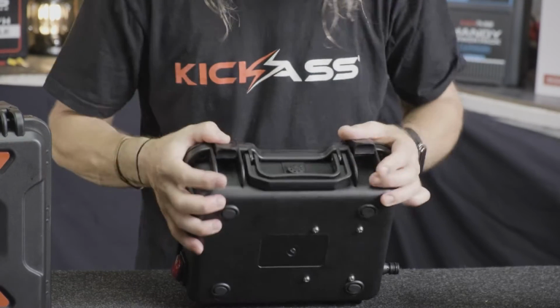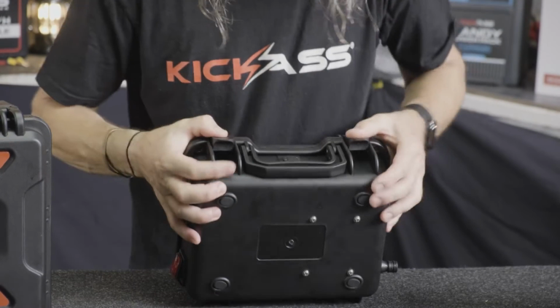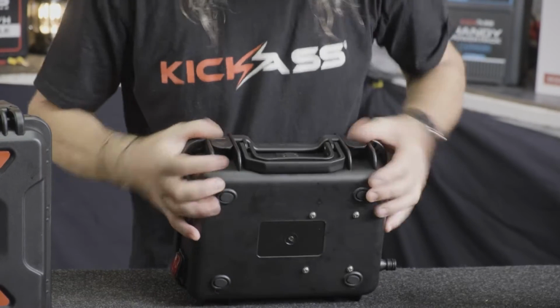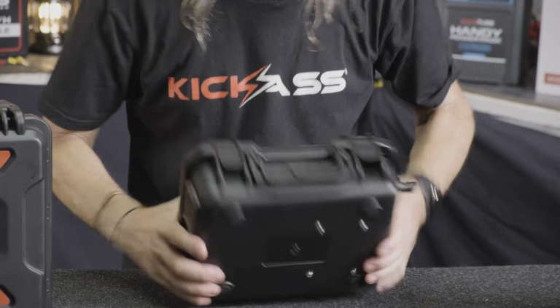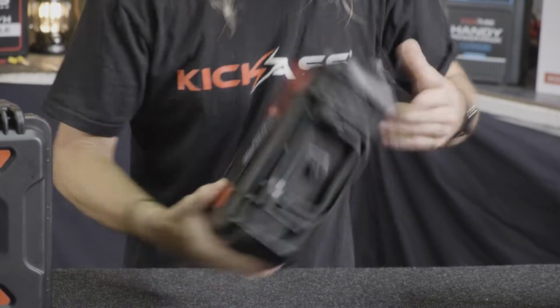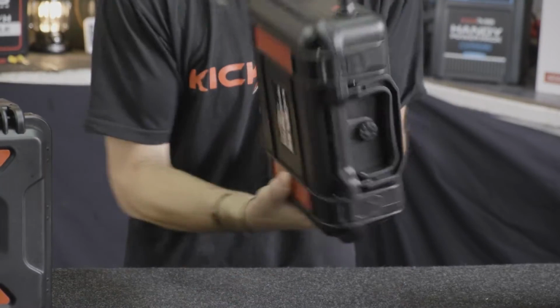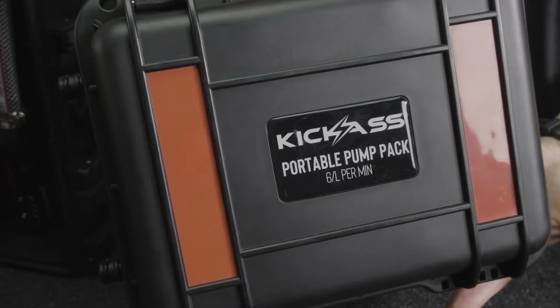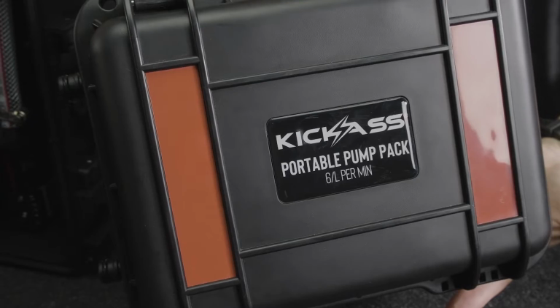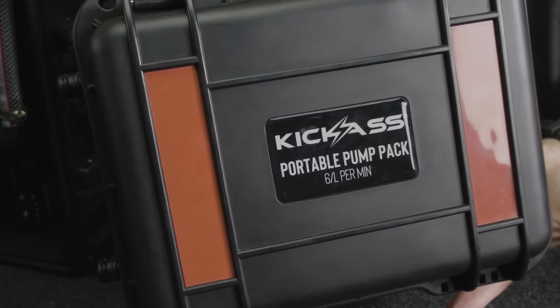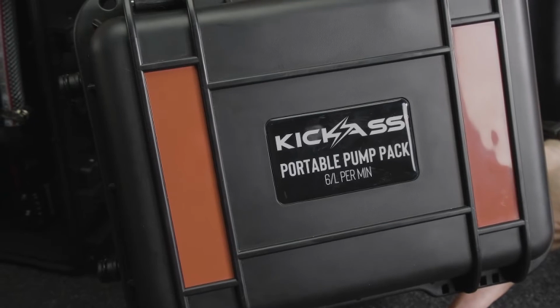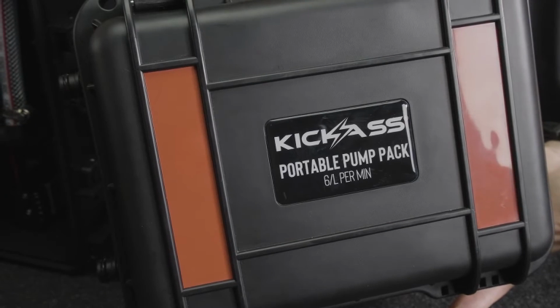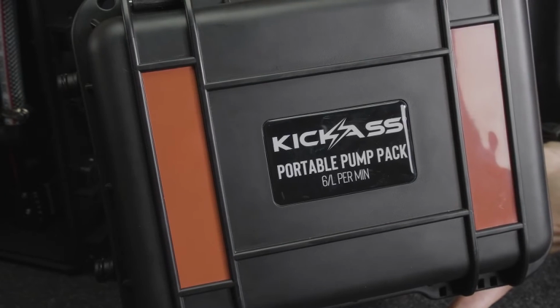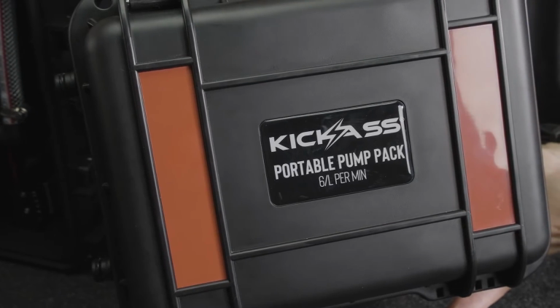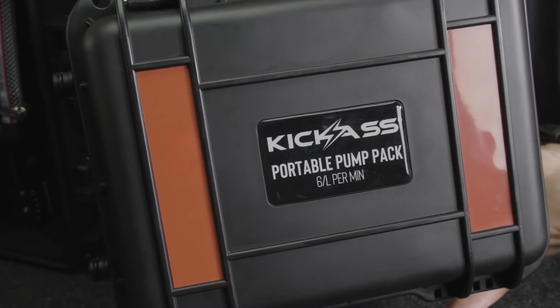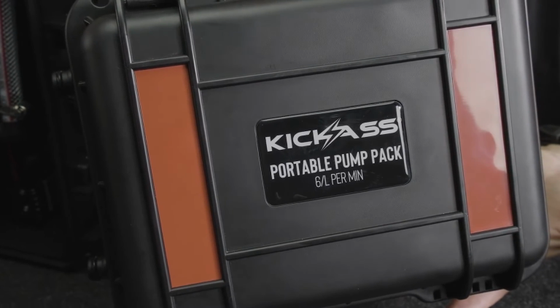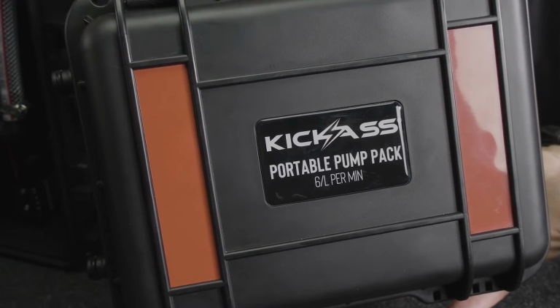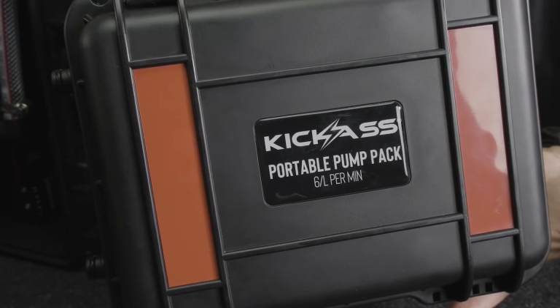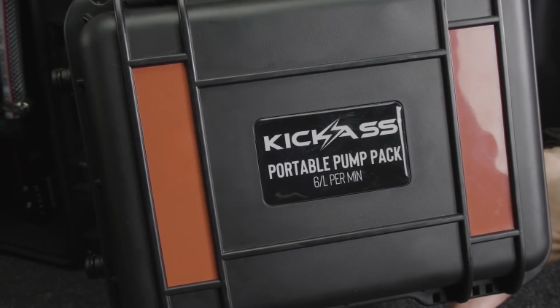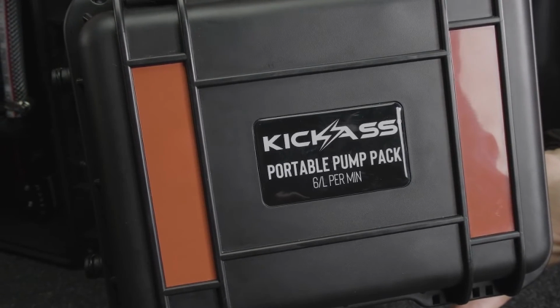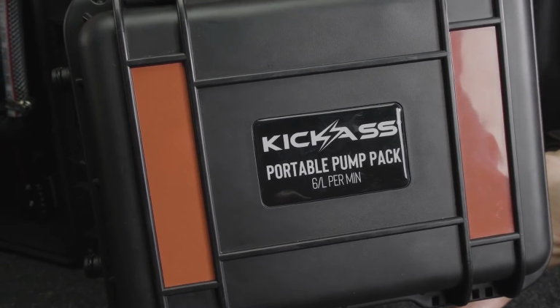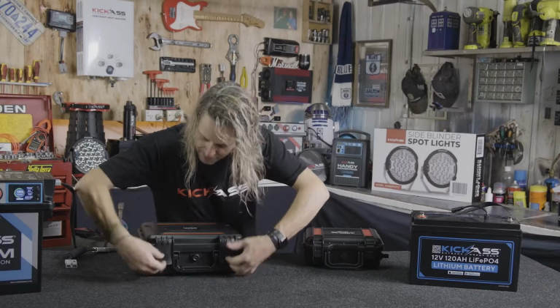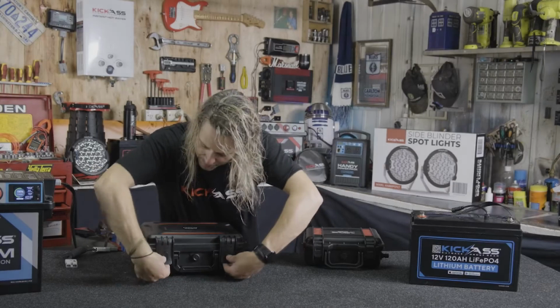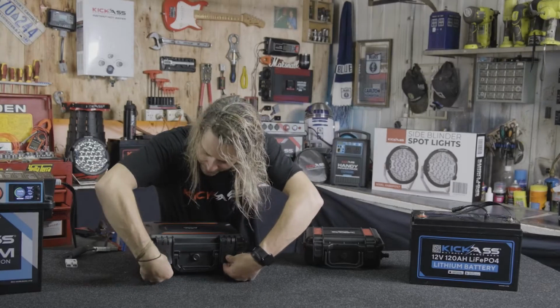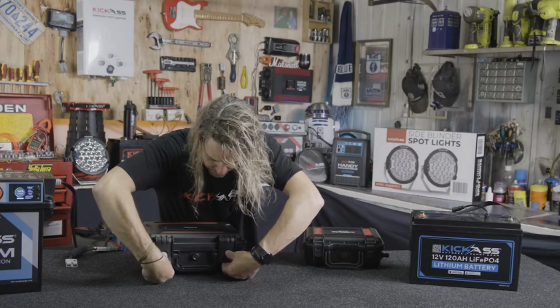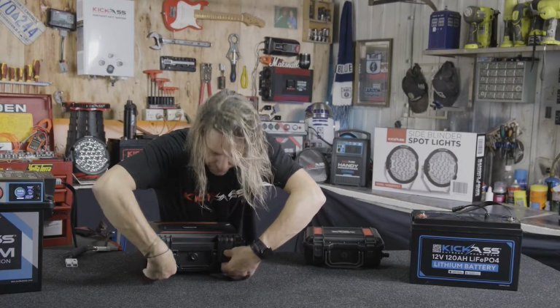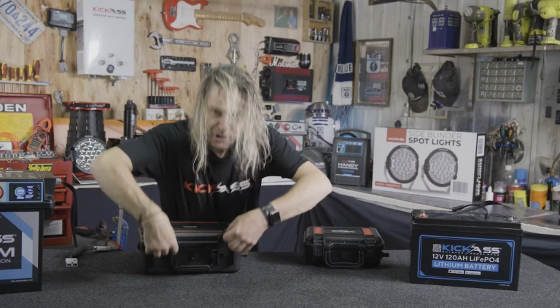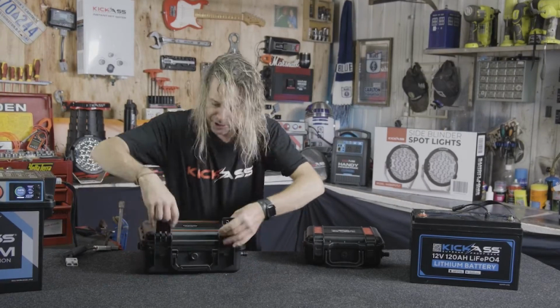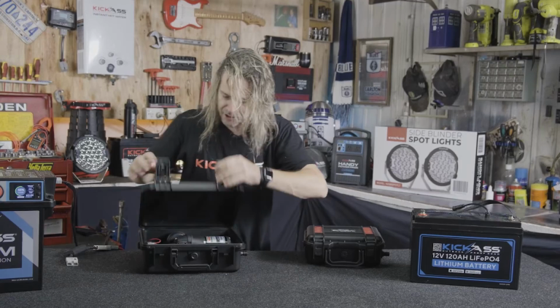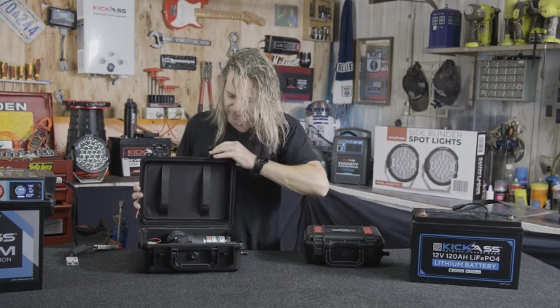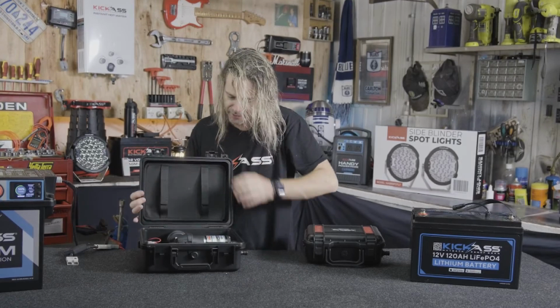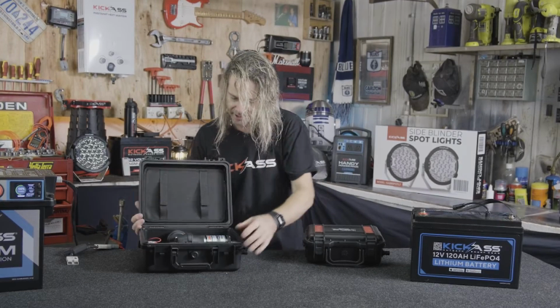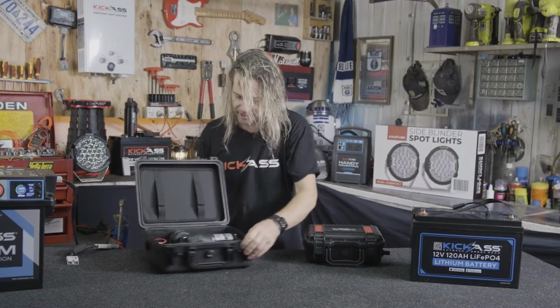It's such a great little easy setup in the nice protective box — nice and strong. And don't forget the famous Kickrass 12 litre pump. We've got a nice new design box for that as well.